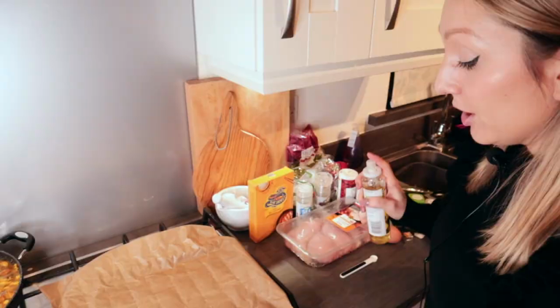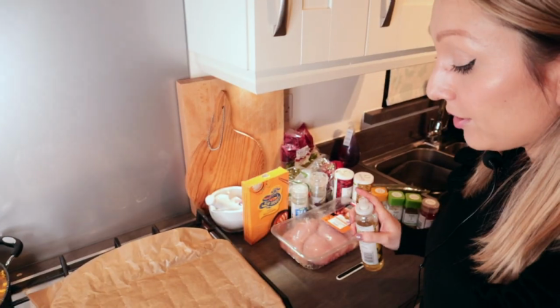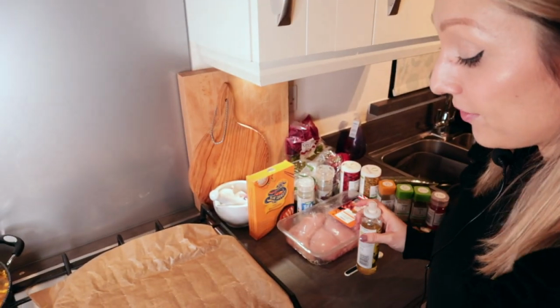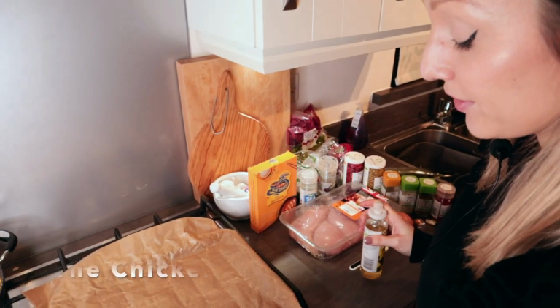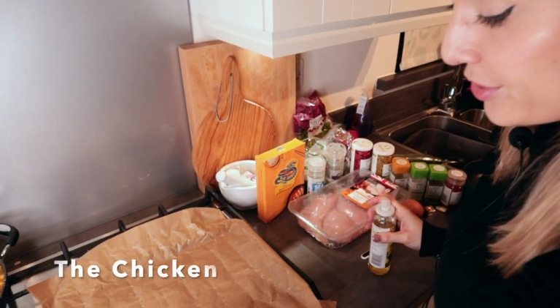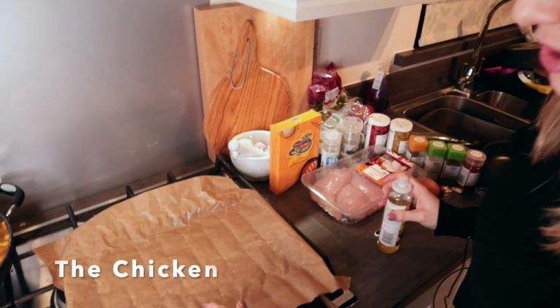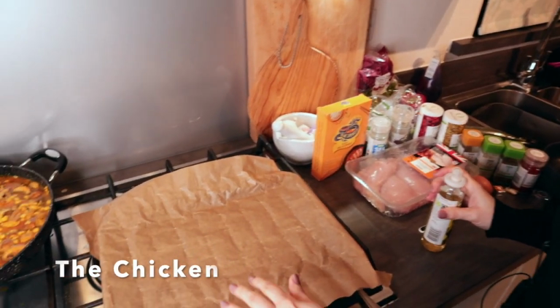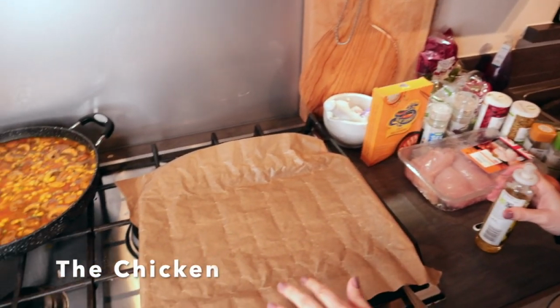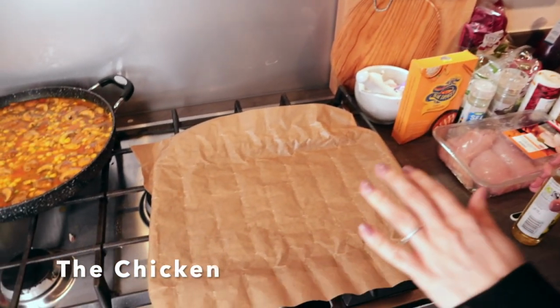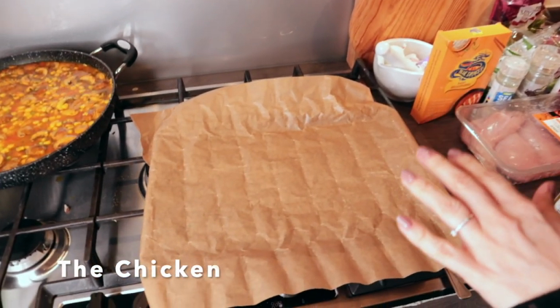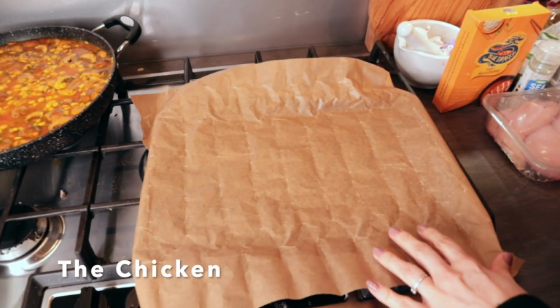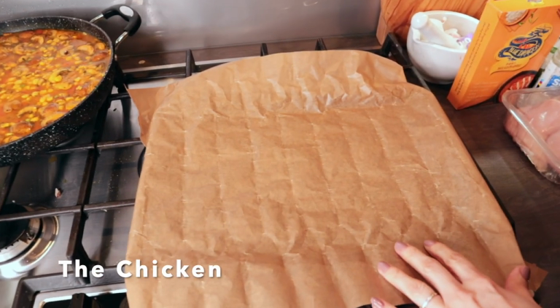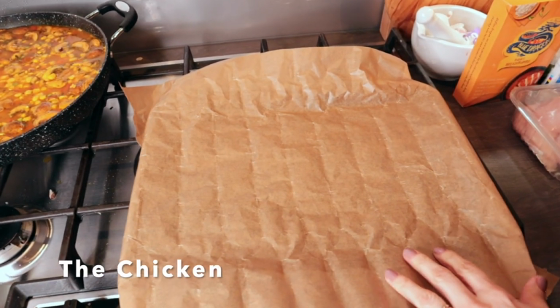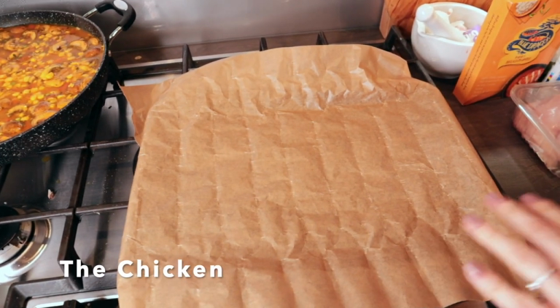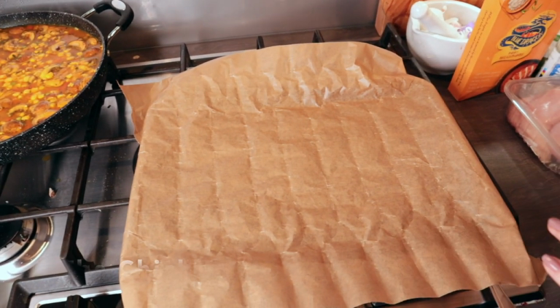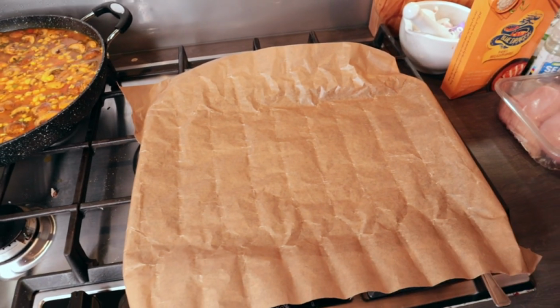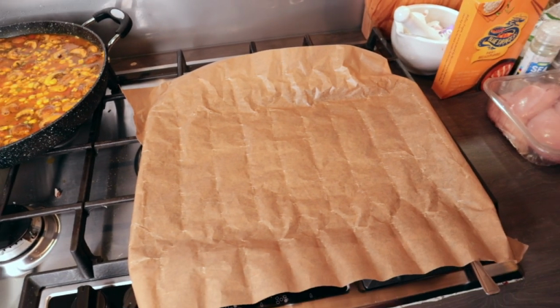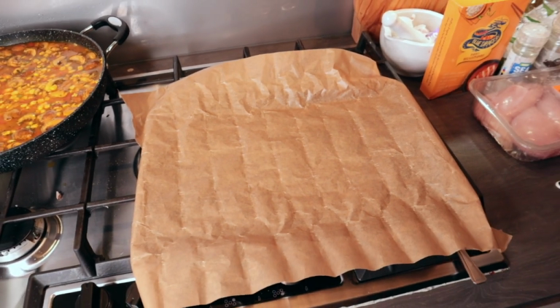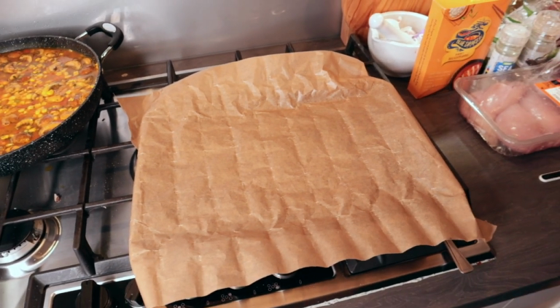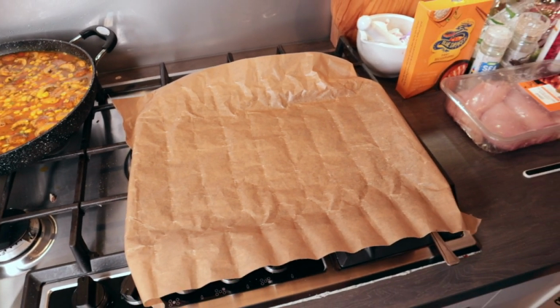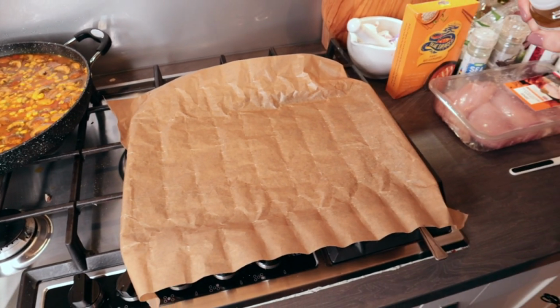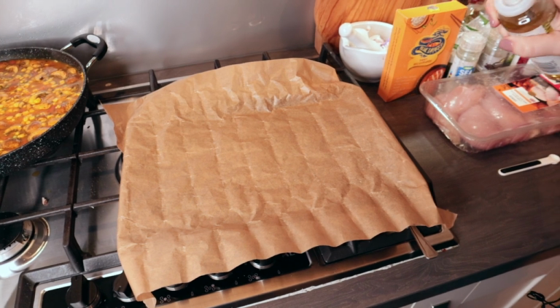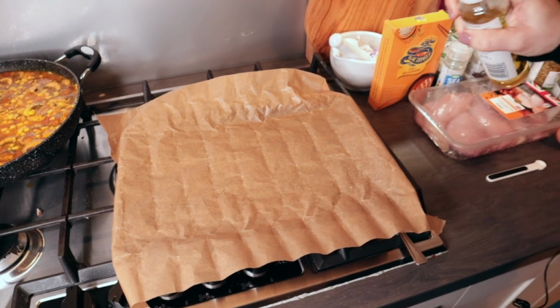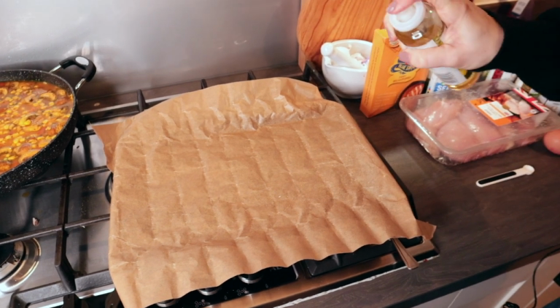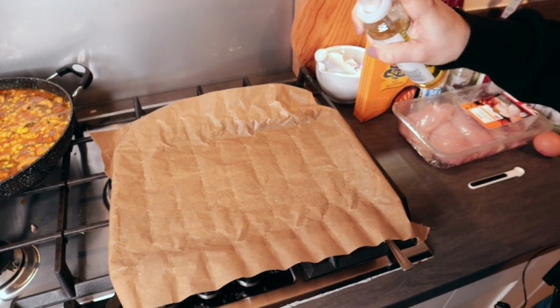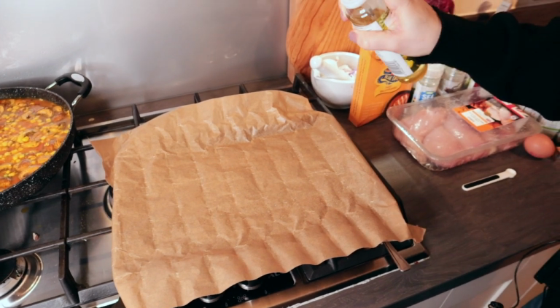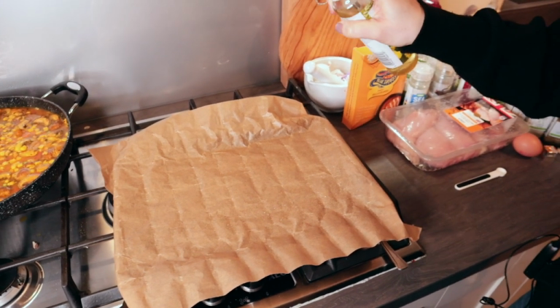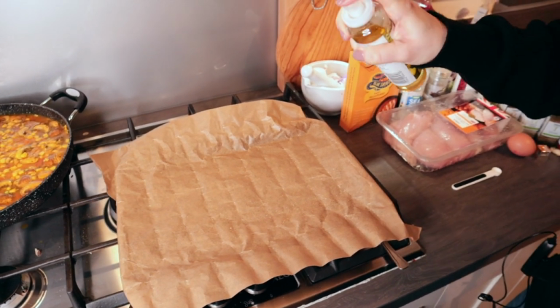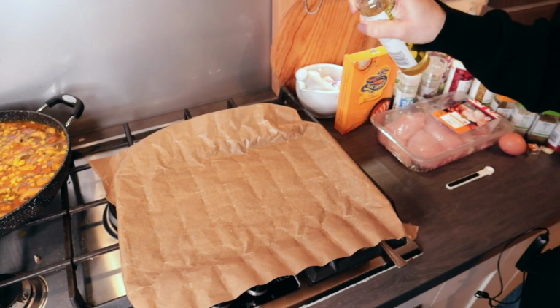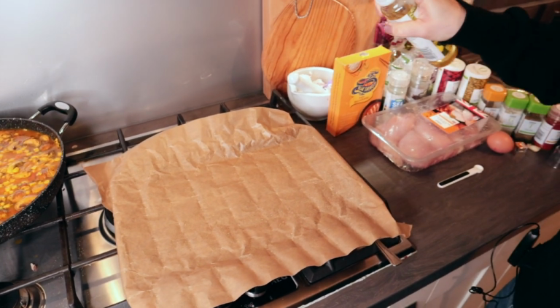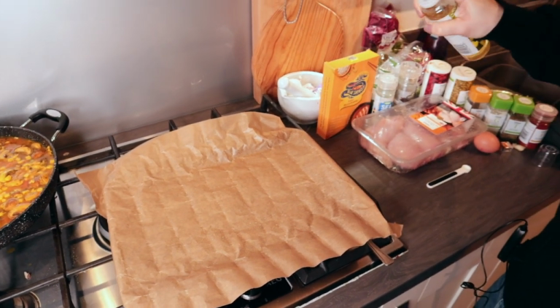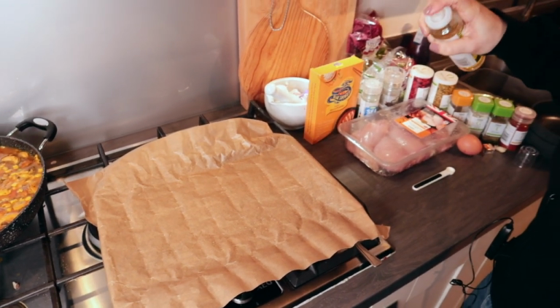The first thing you want to do is just line a baking tray with some parchment paper and give it a few spritzes of the oil.